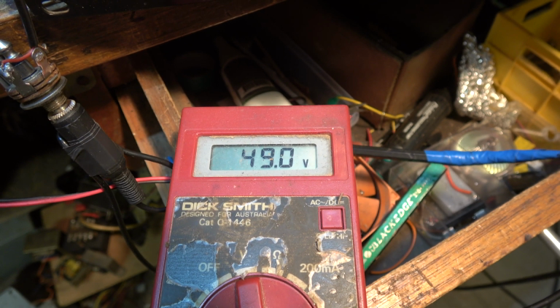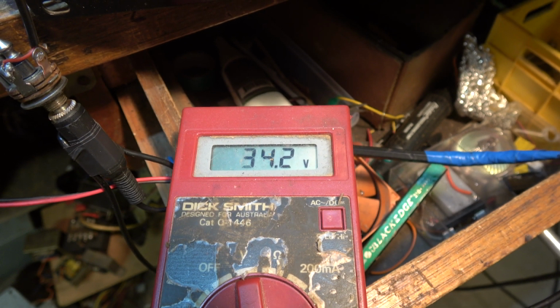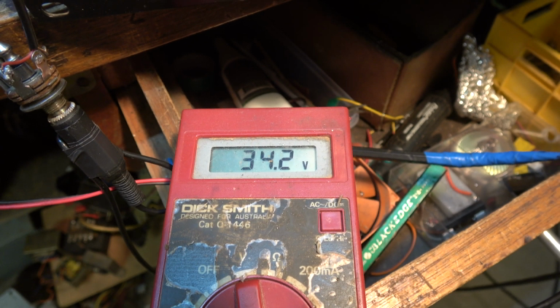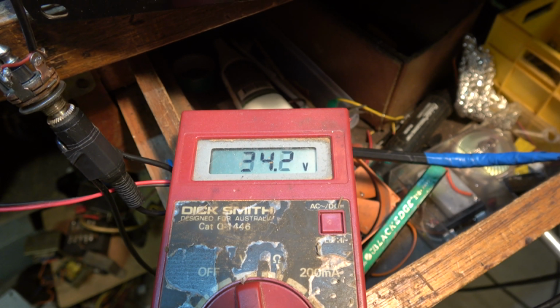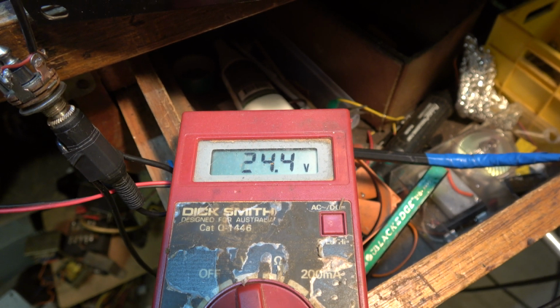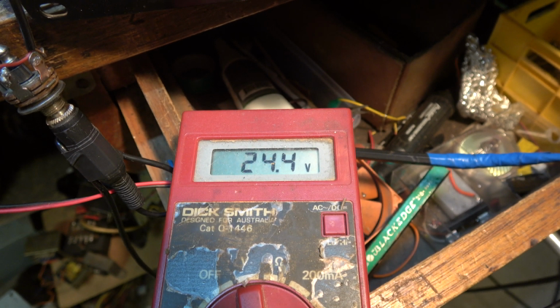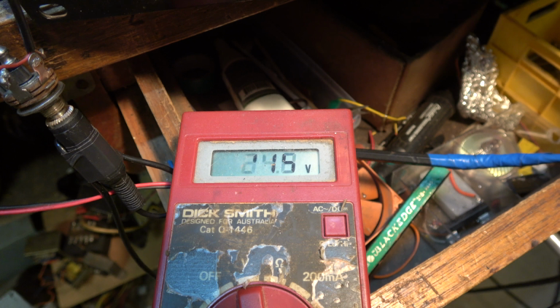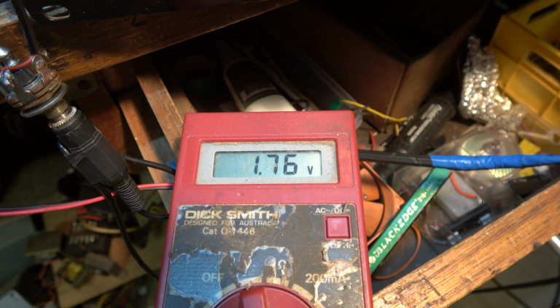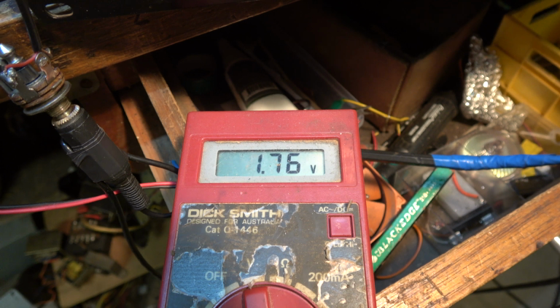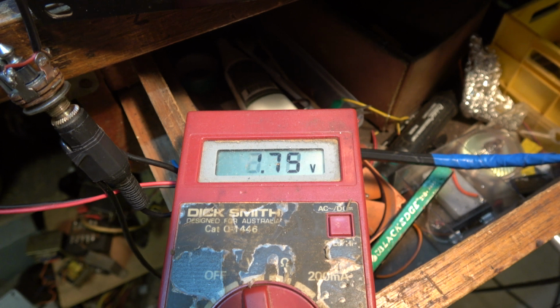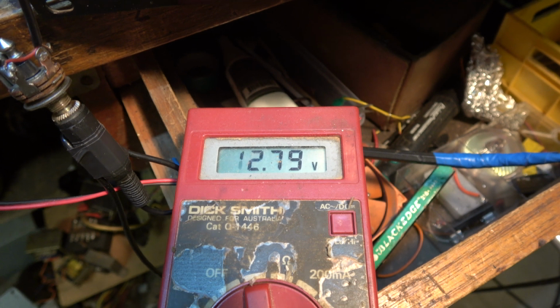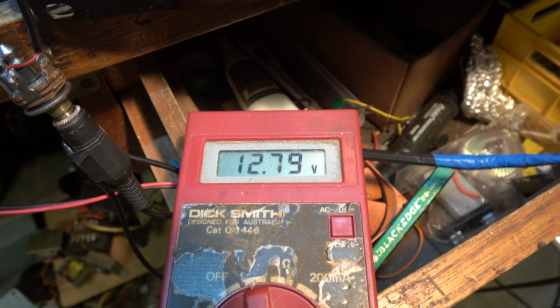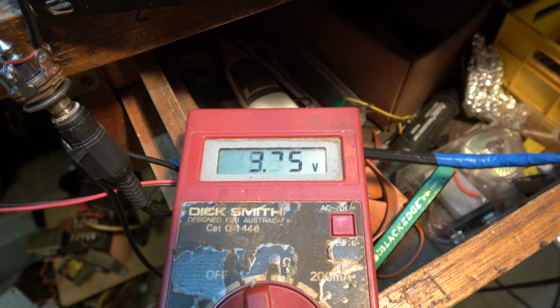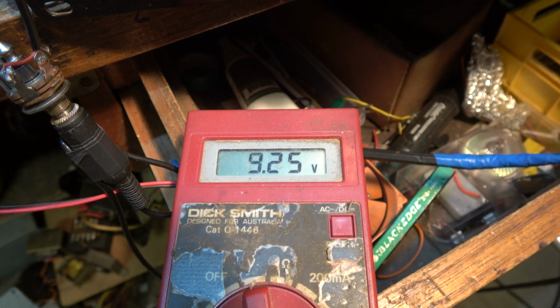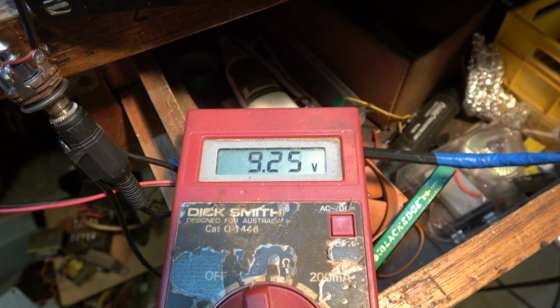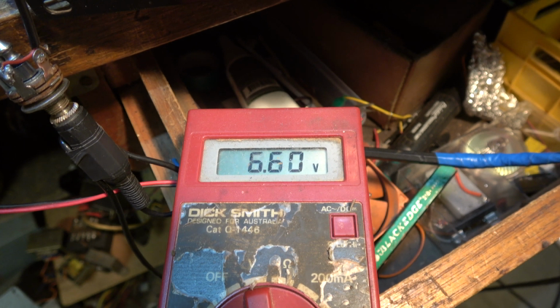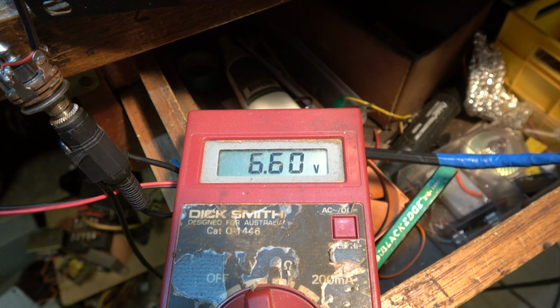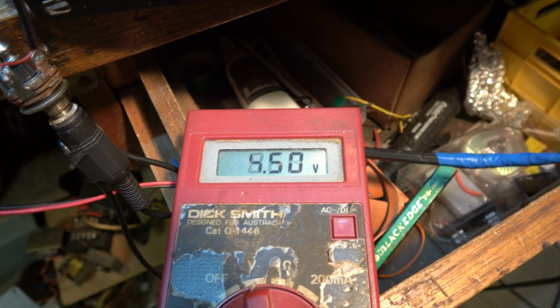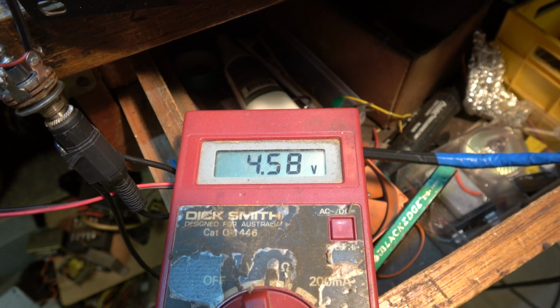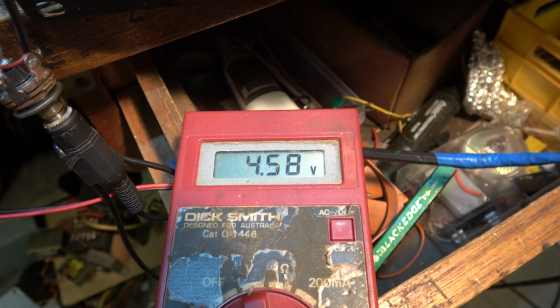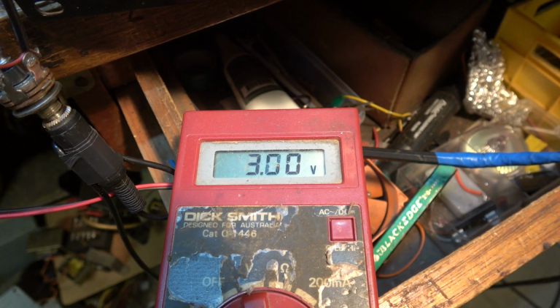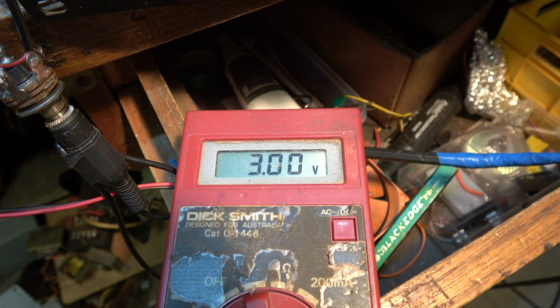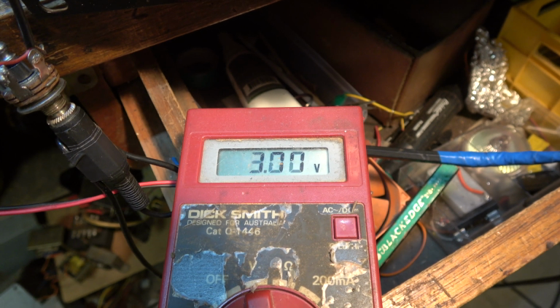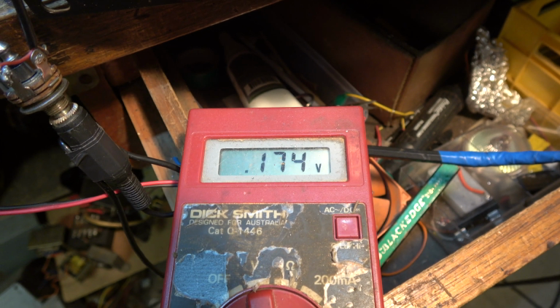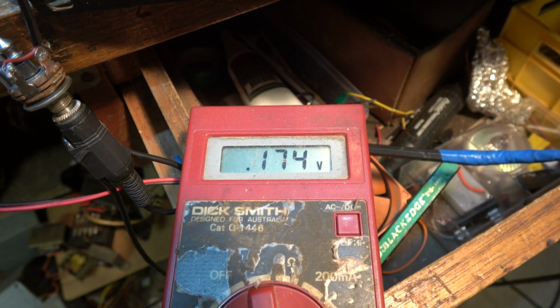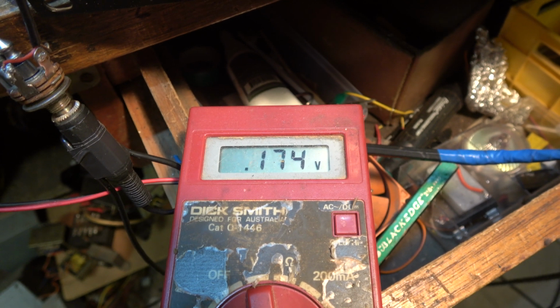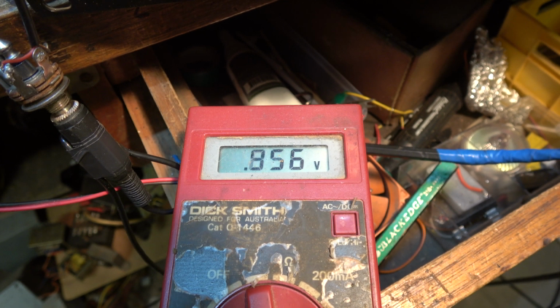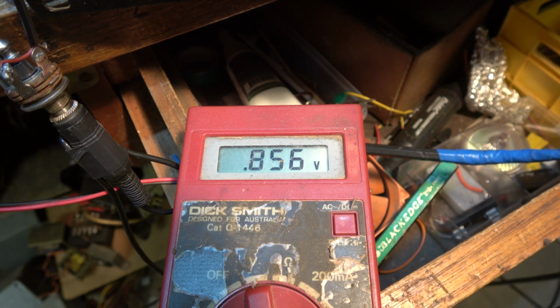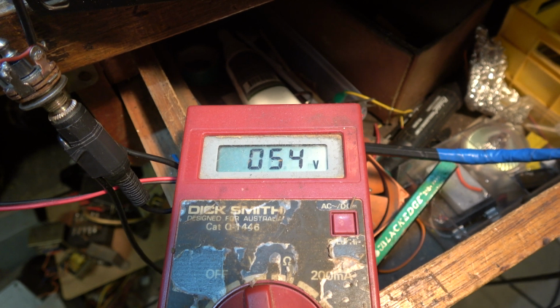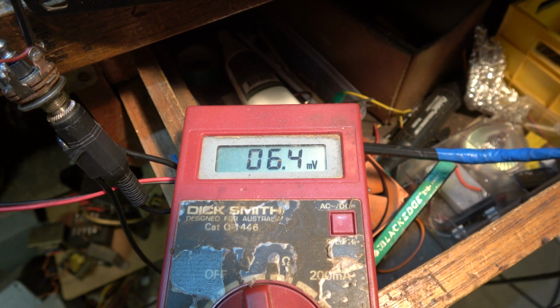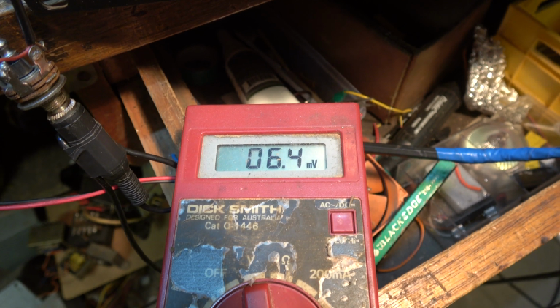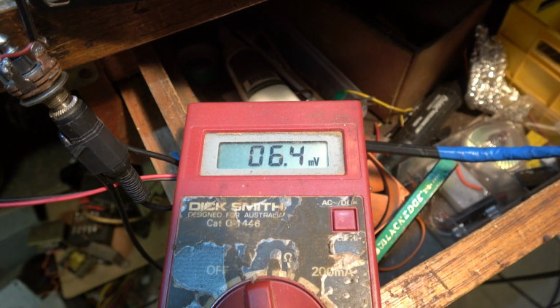There's a bleed resistor there to reduce the voltage when you turn it off, so you don't get a zap later on.